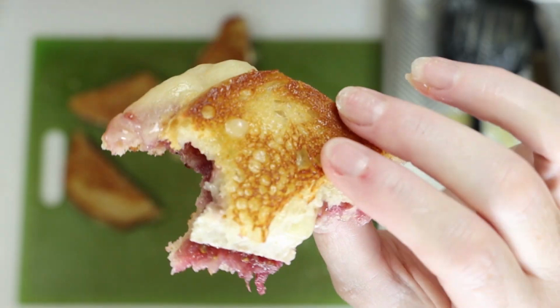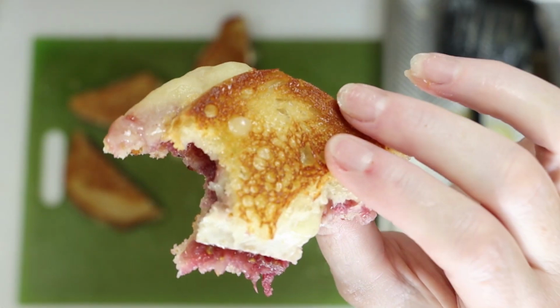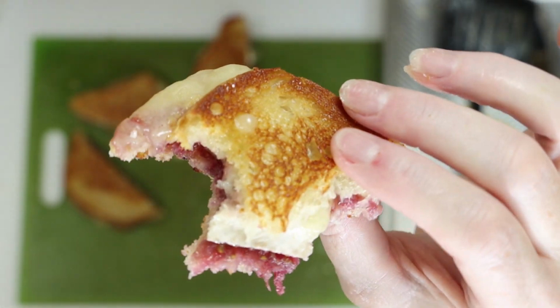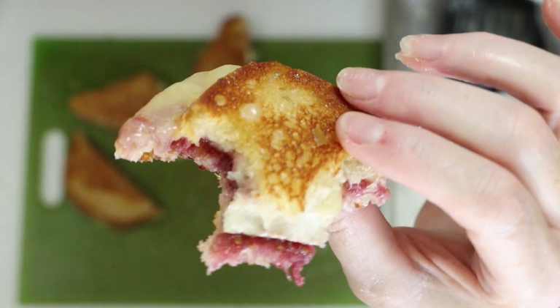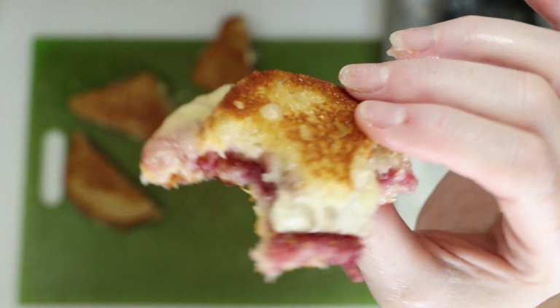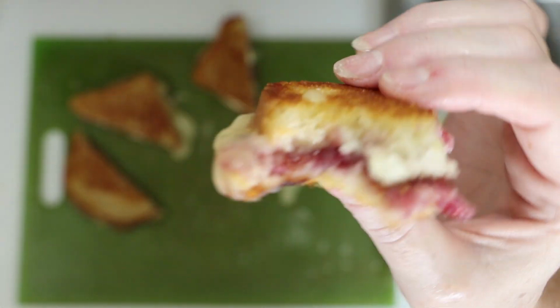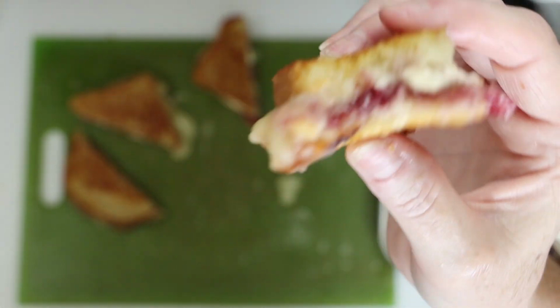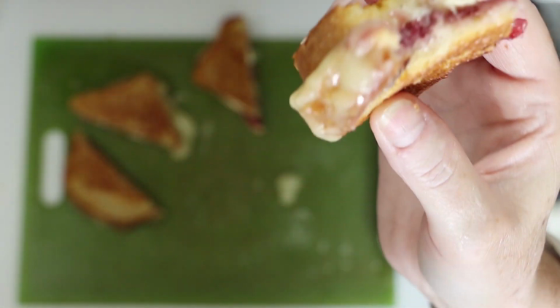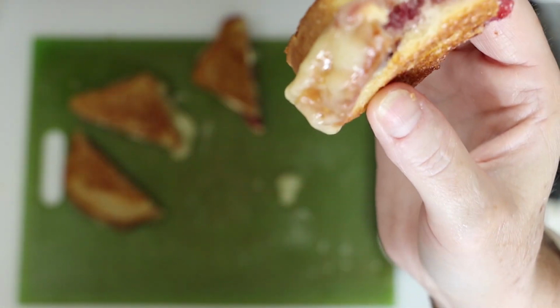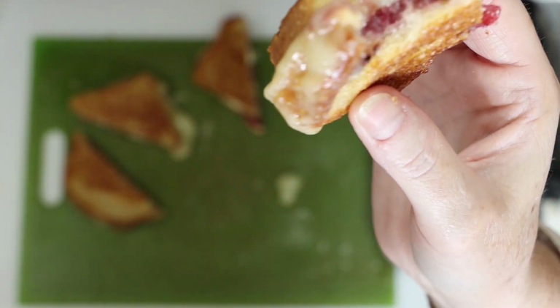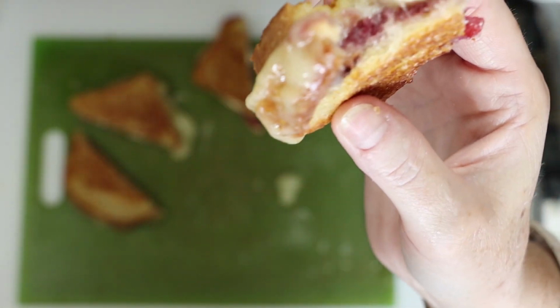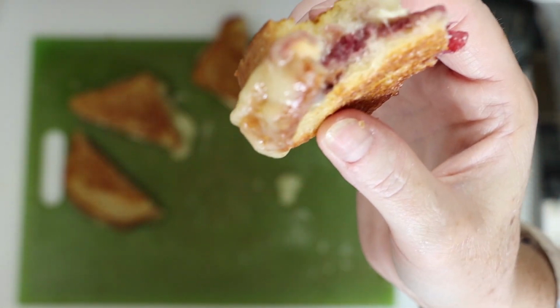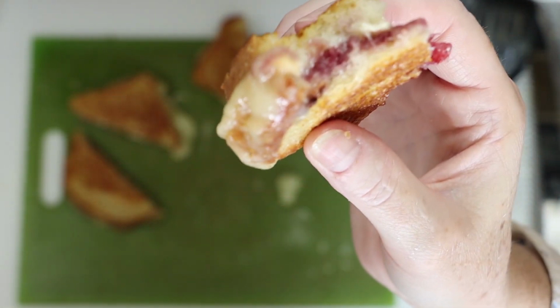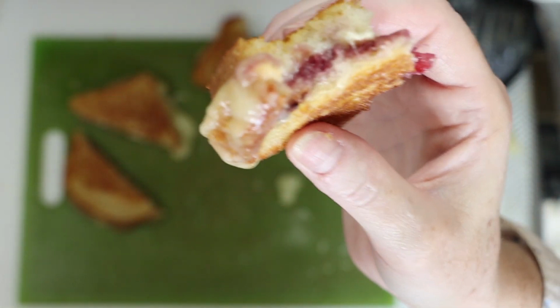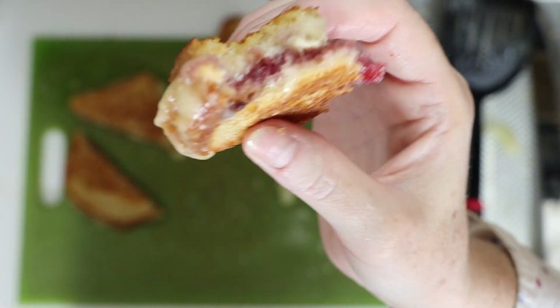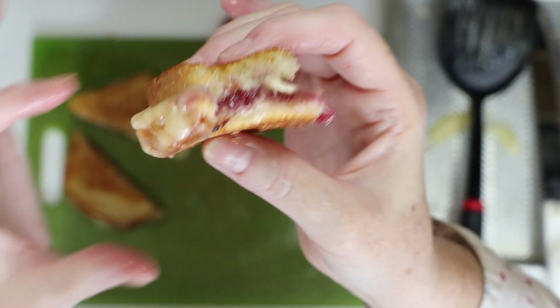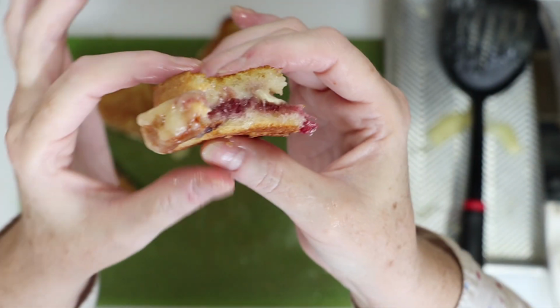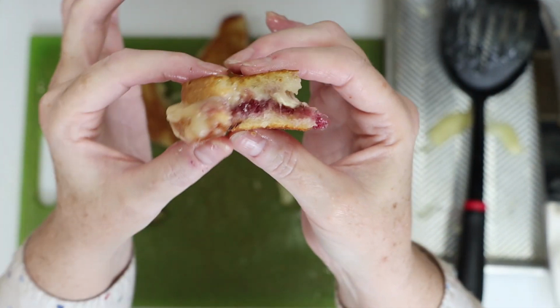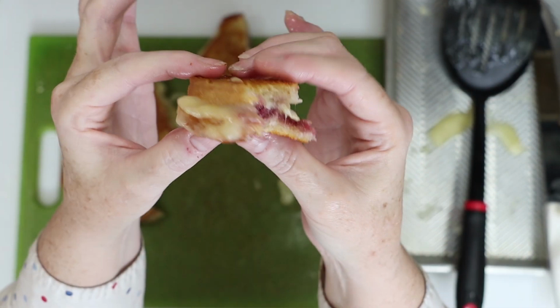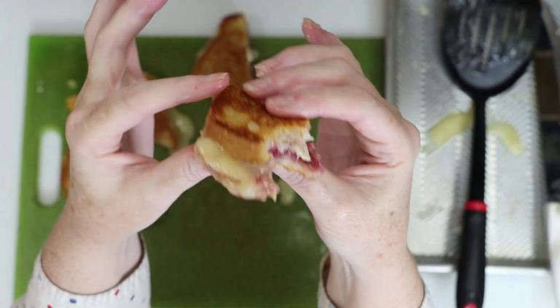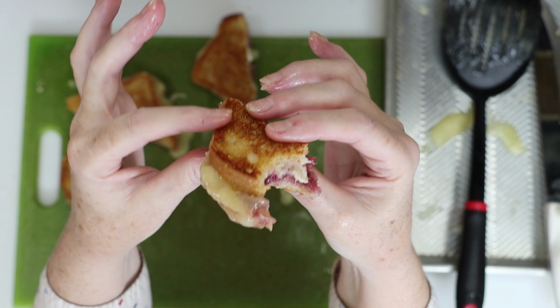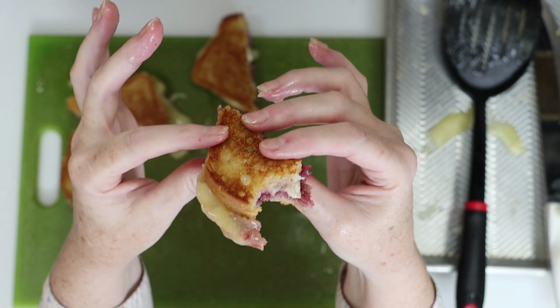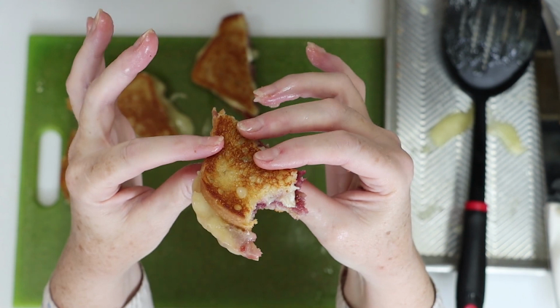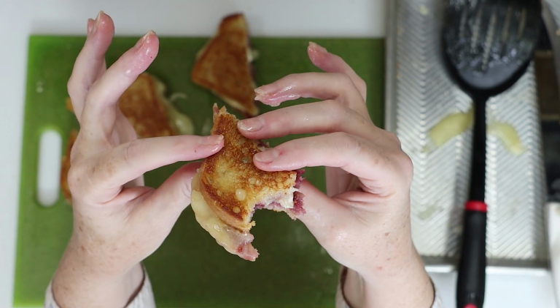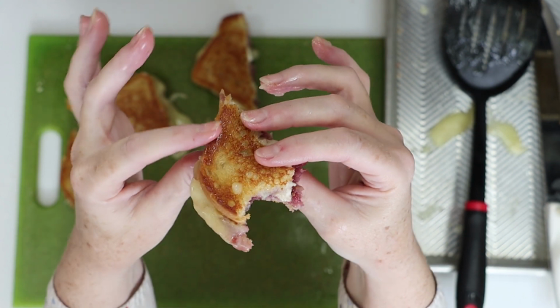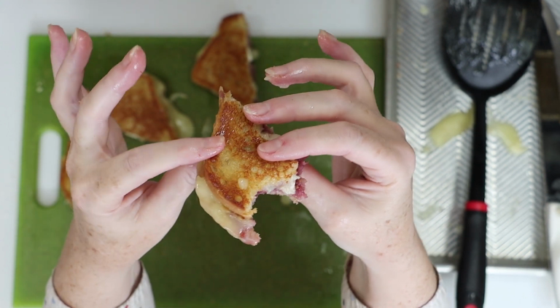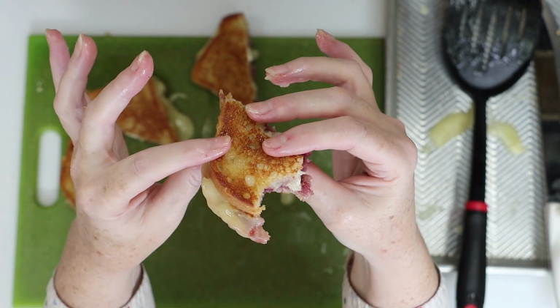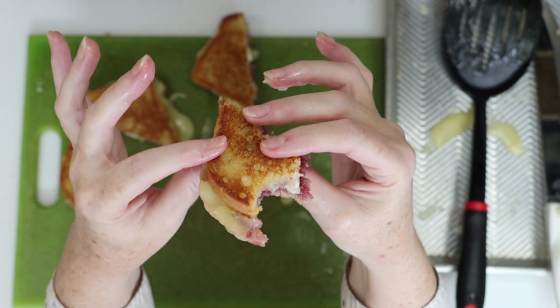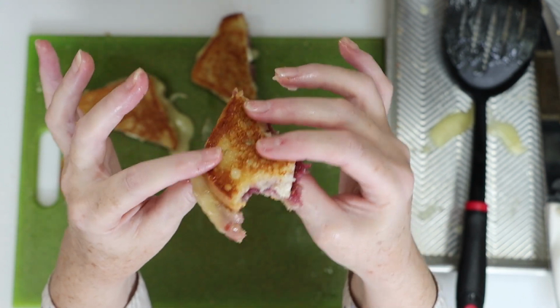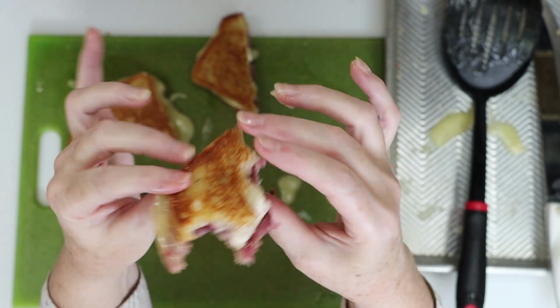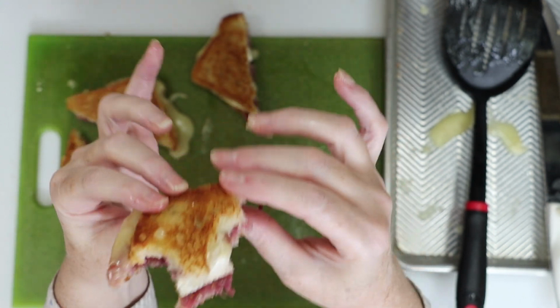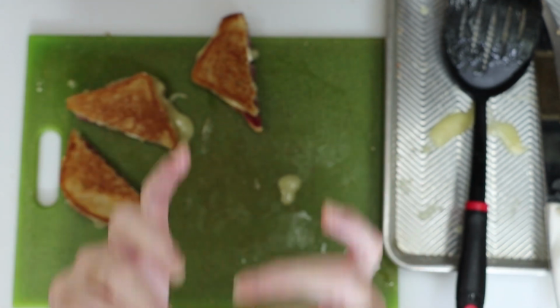This is absolutely outstanding. It's even better than when I did the test recipe.